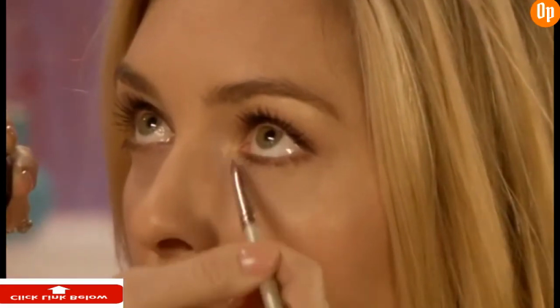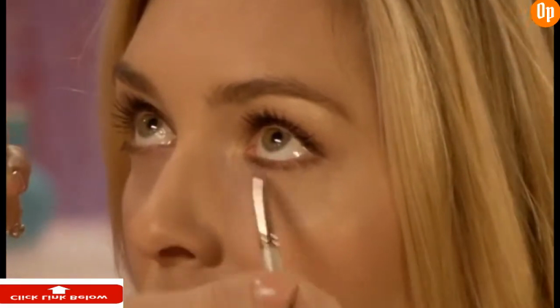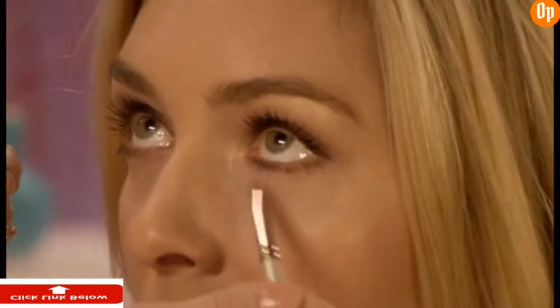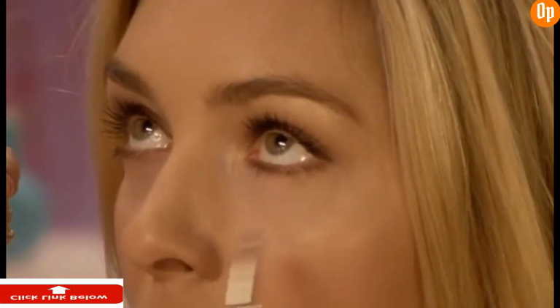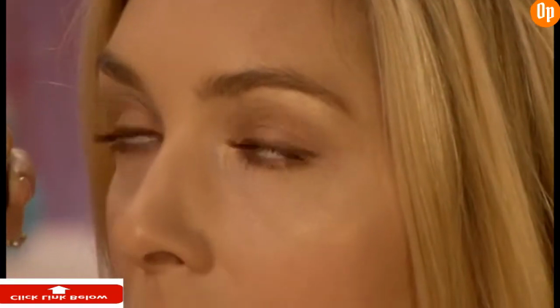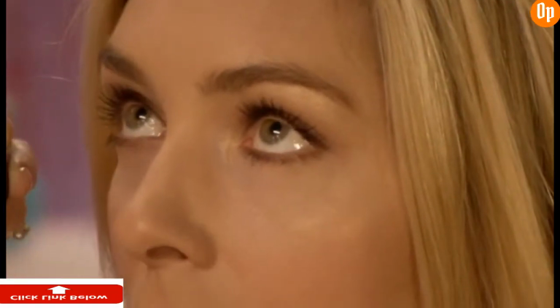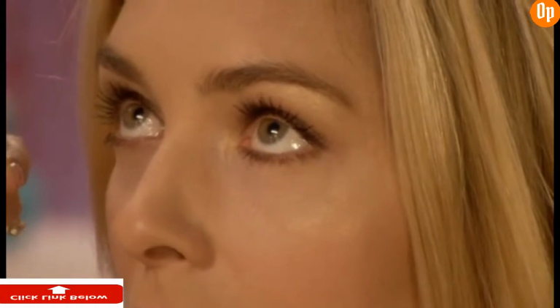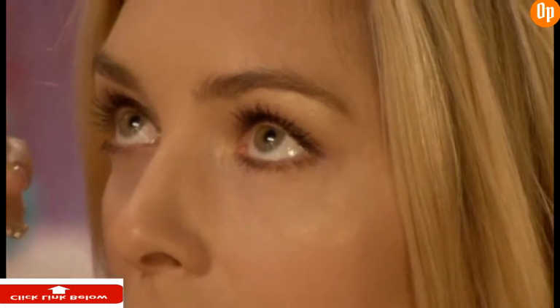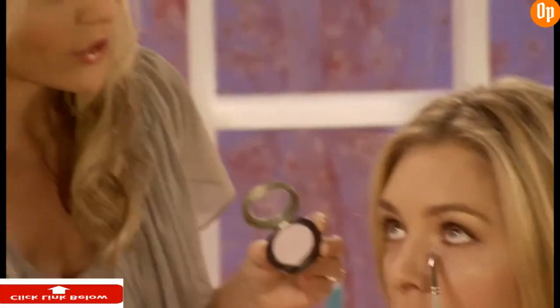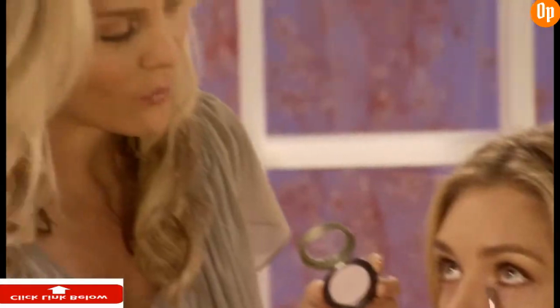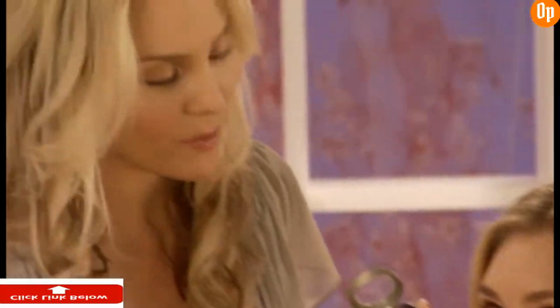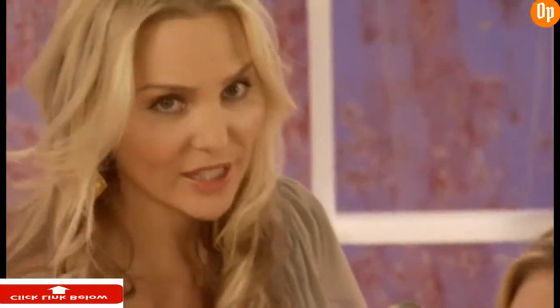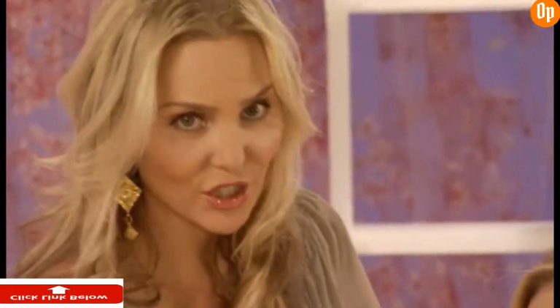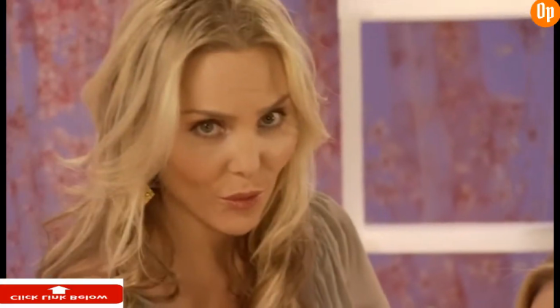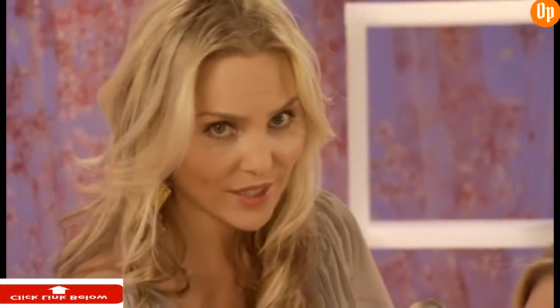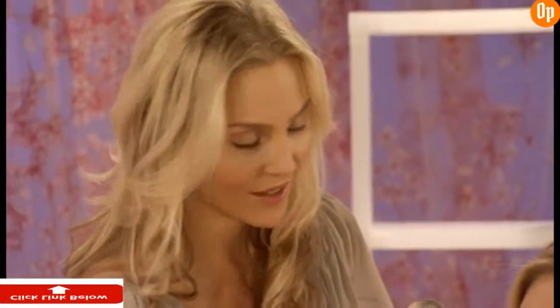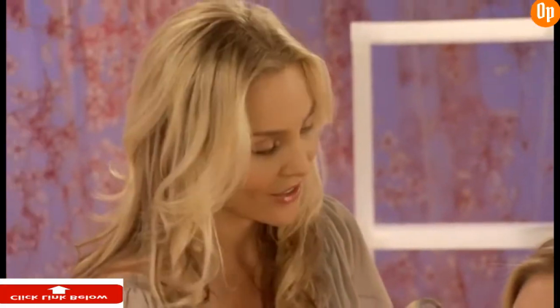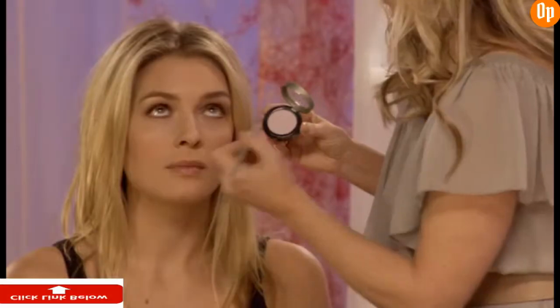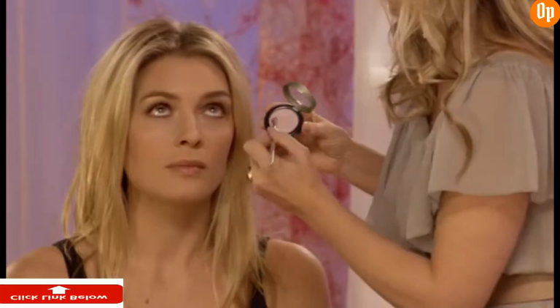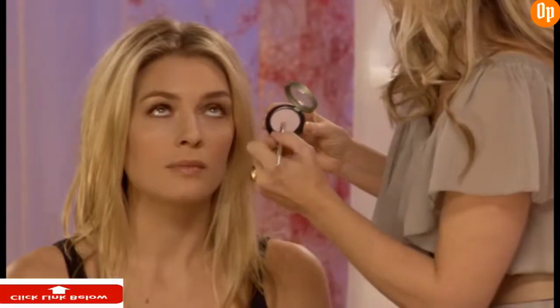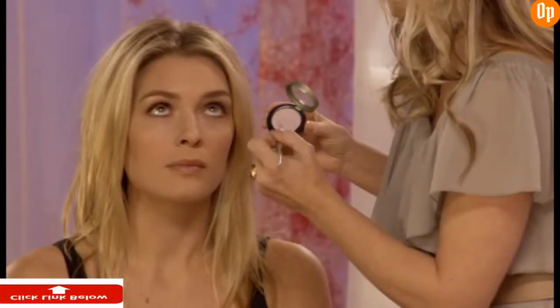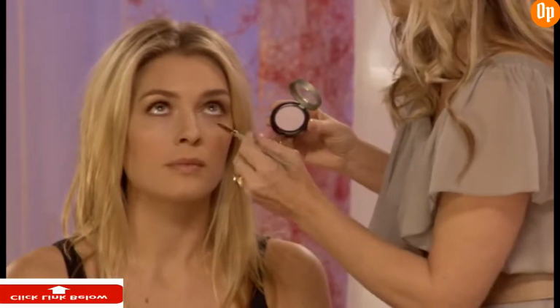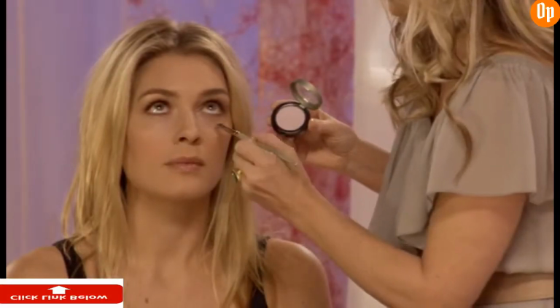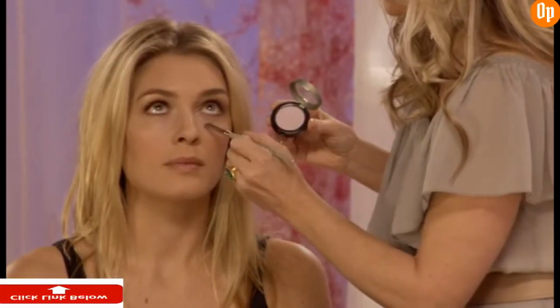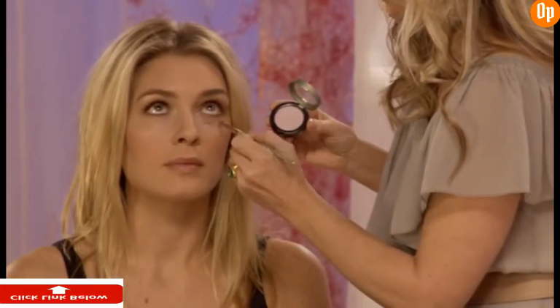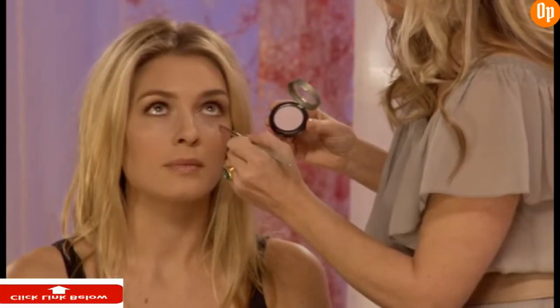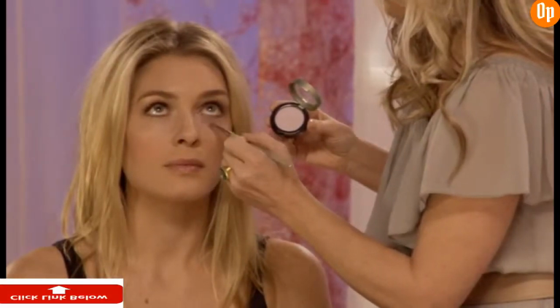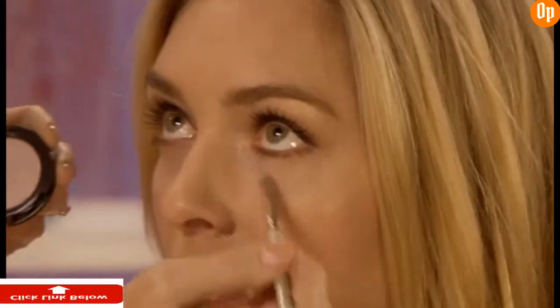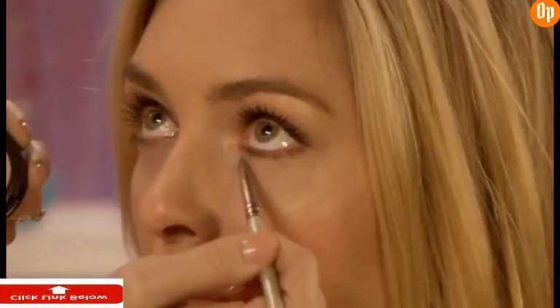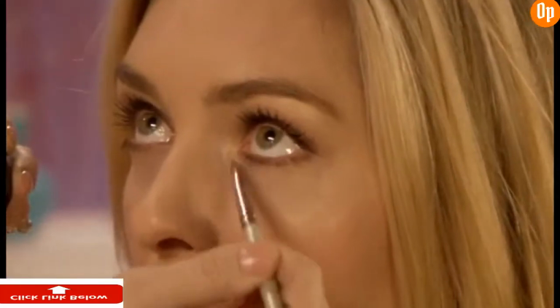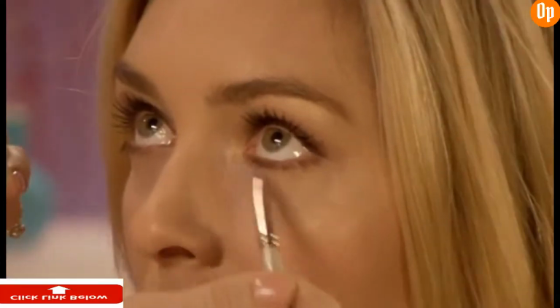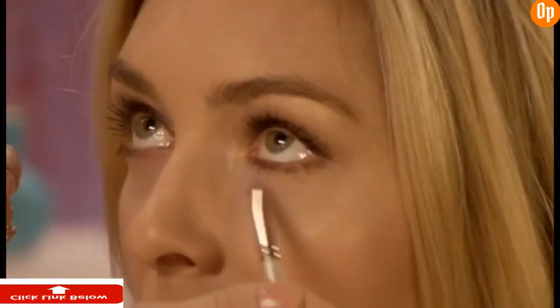Now, if you have darker skin, you want to go with a peachy gold color. And for lighter skin, this light pink really does the trick.